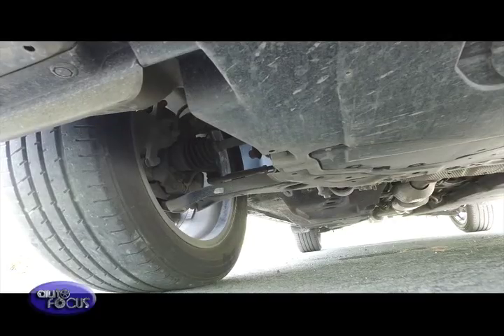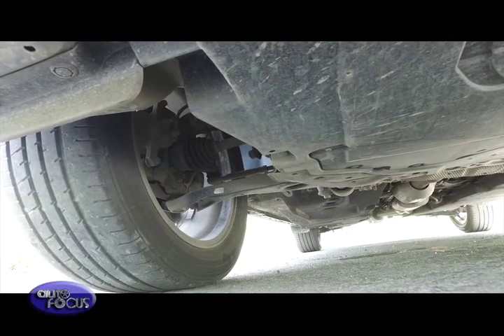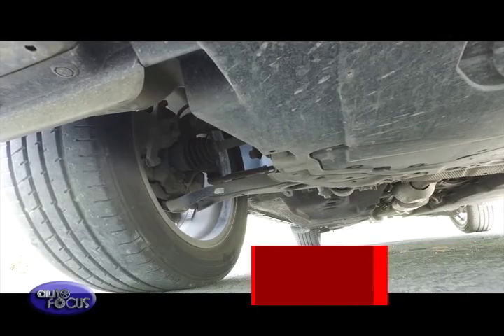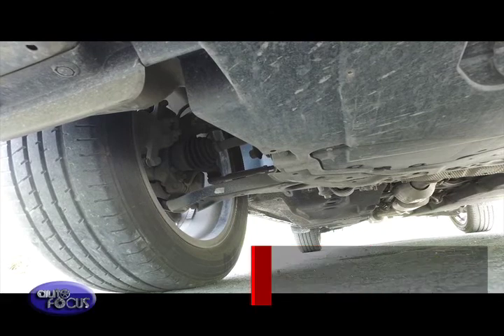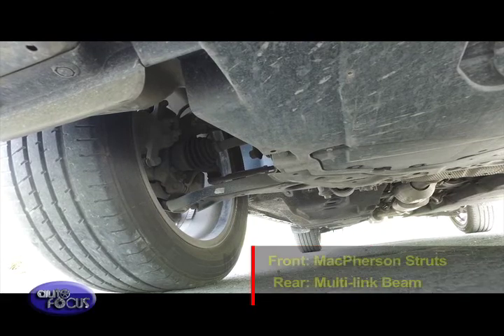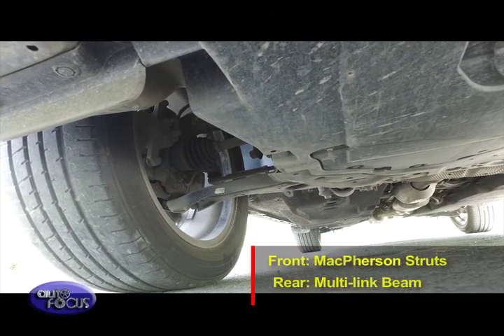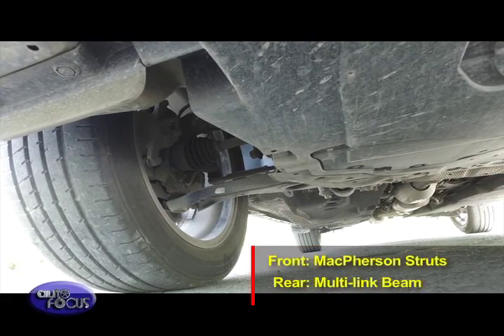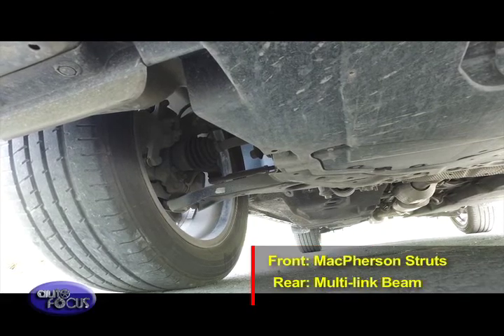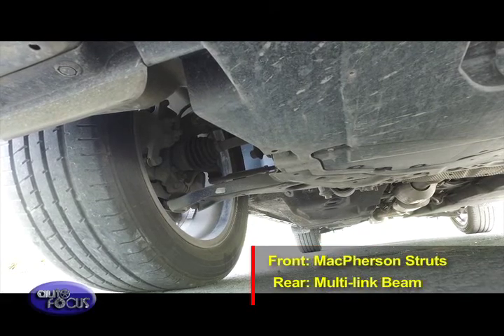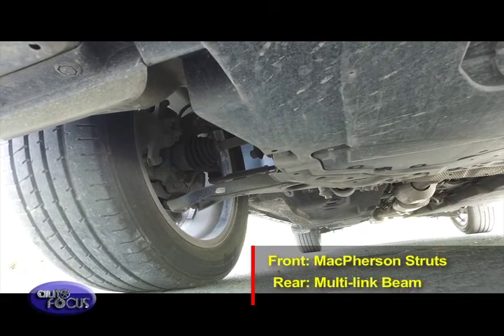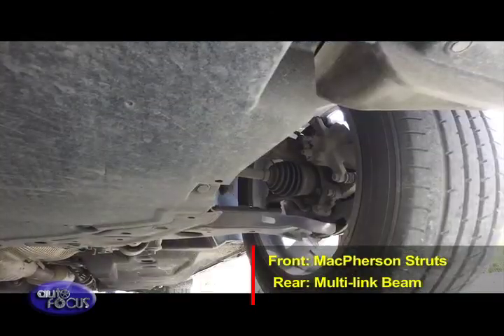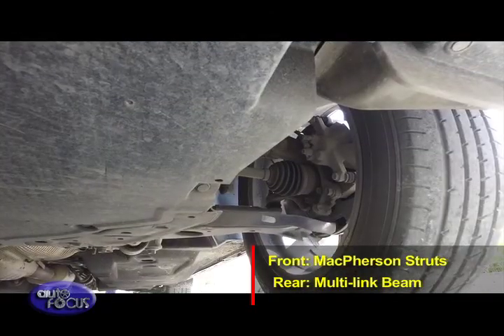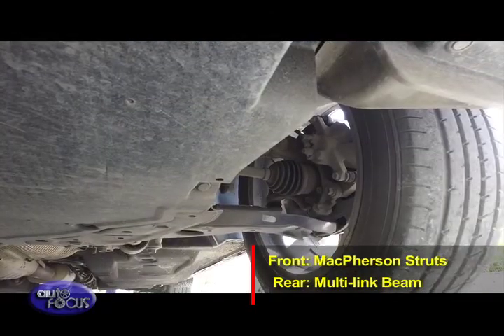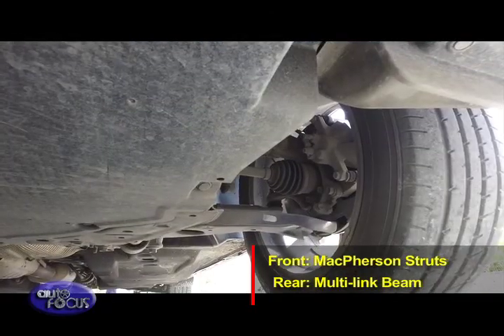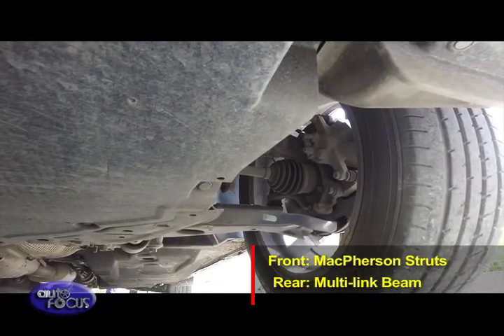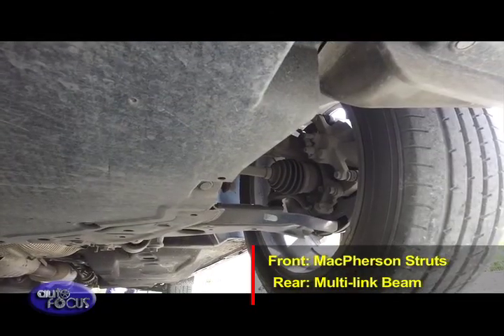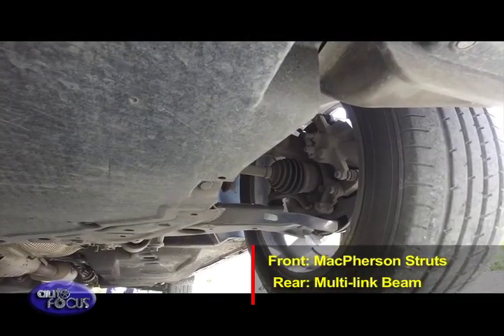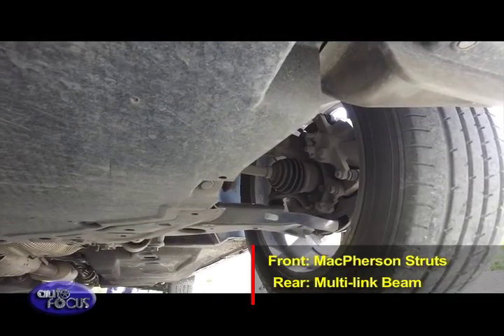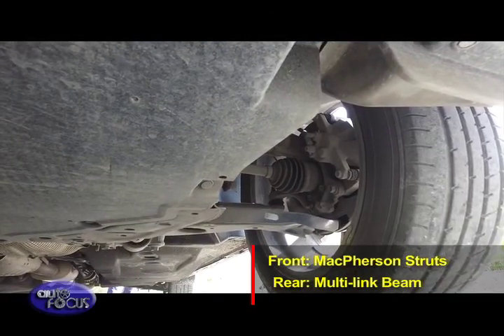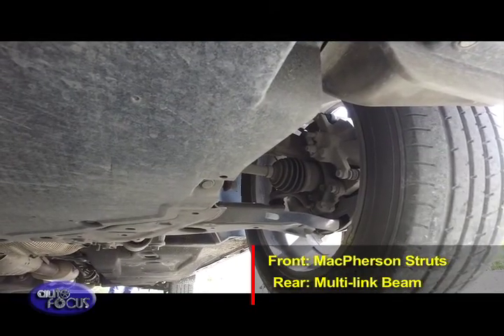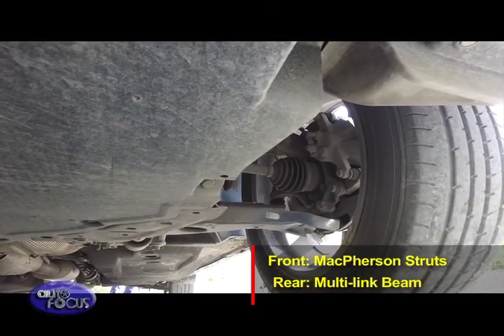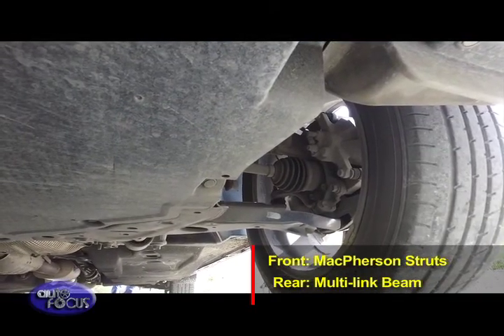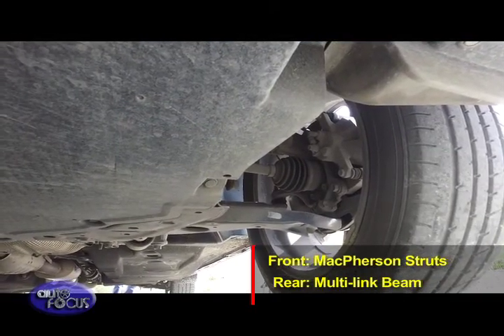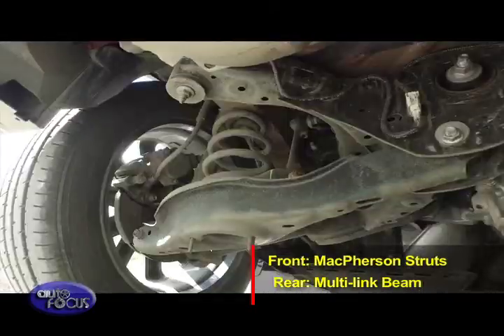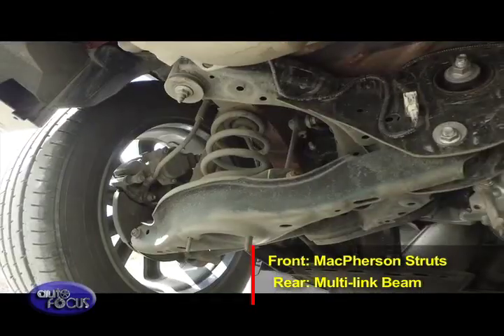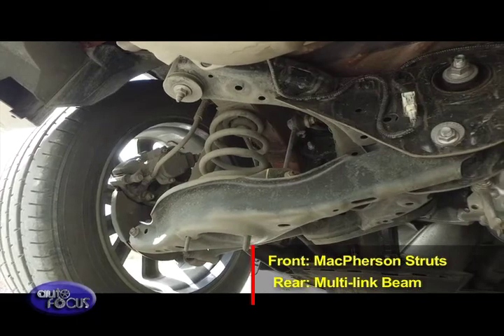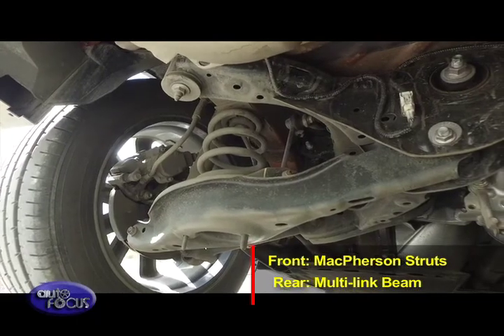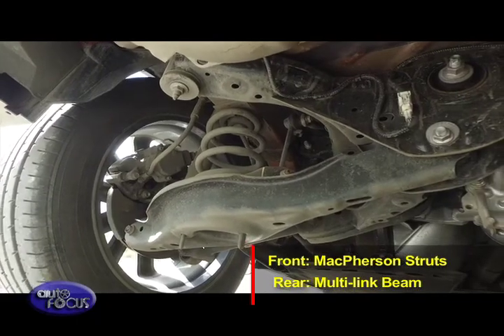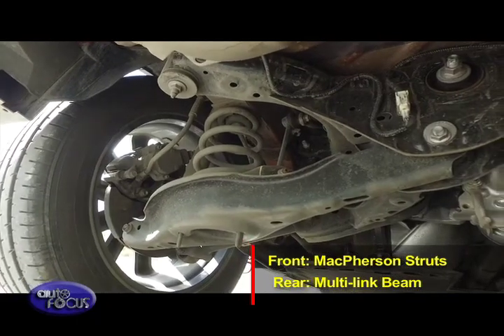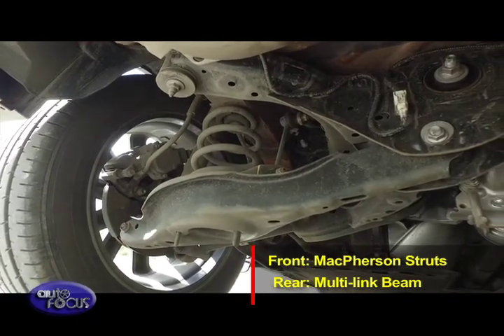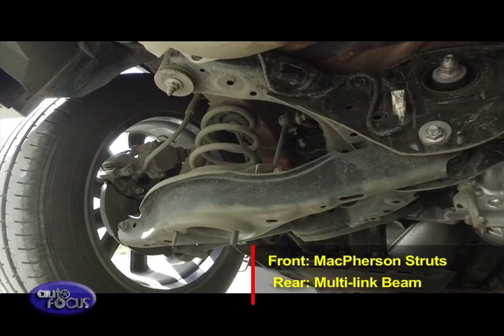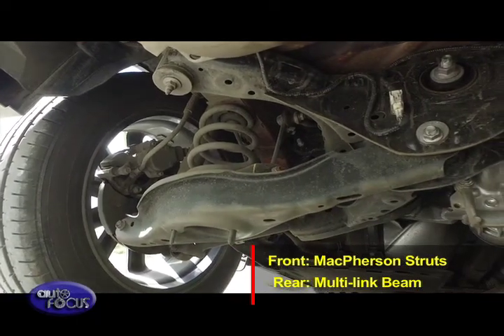For its suspension, the 2018 CX-5 uses McPherson struts at the front with a multi-link beam at the rear.